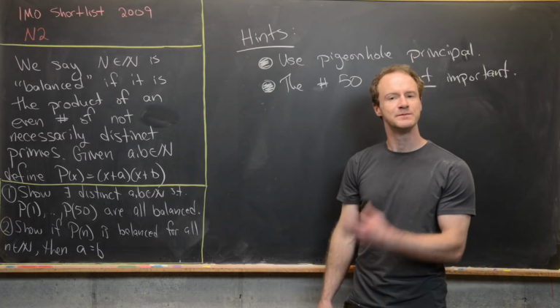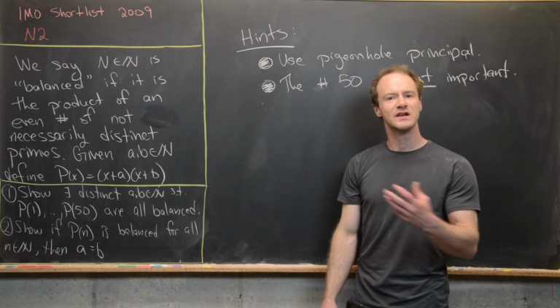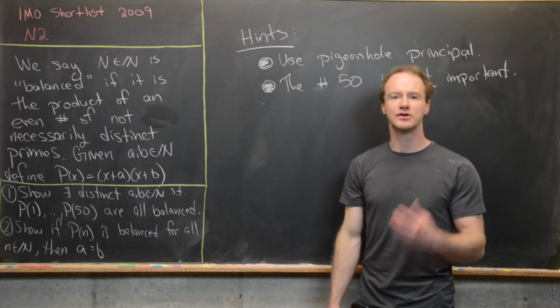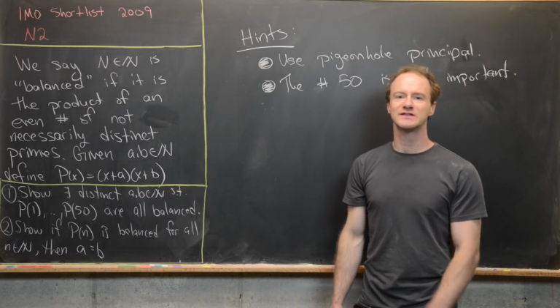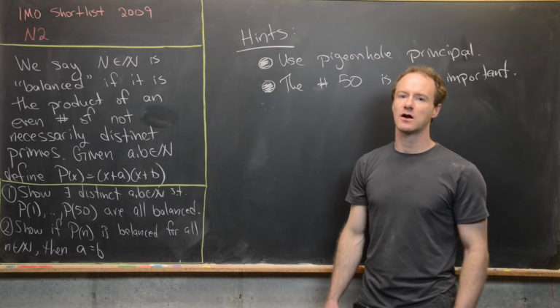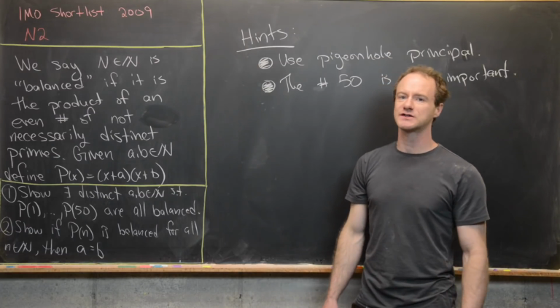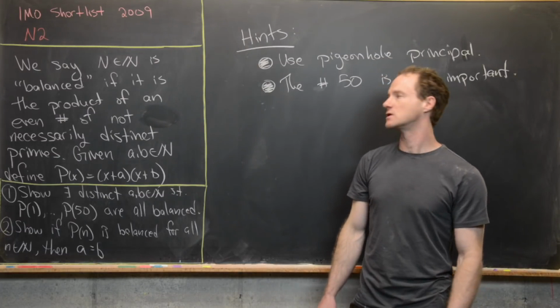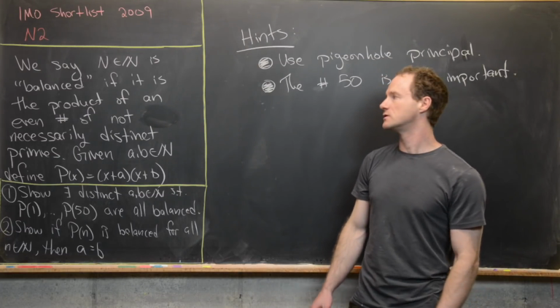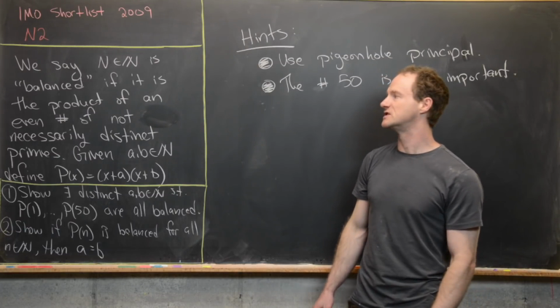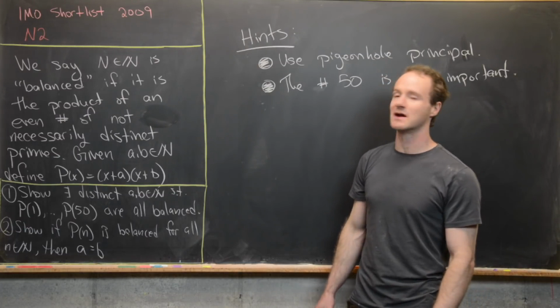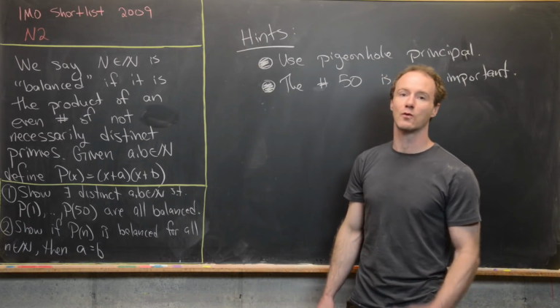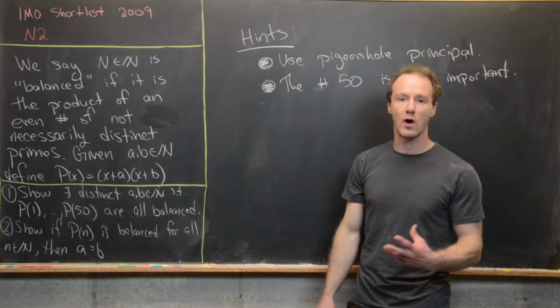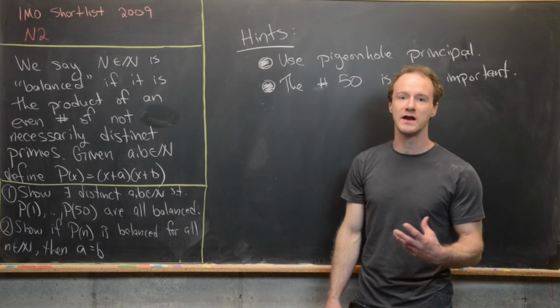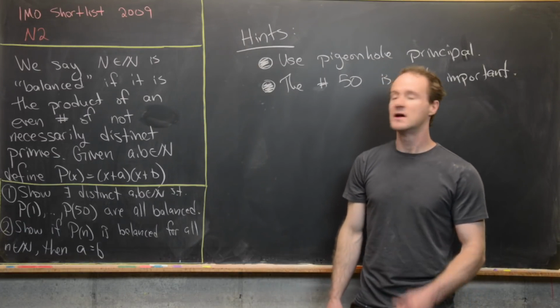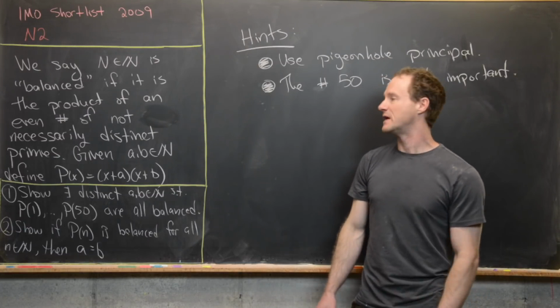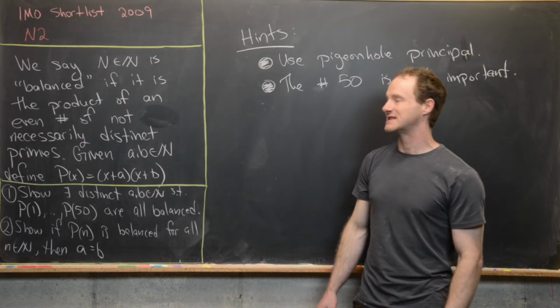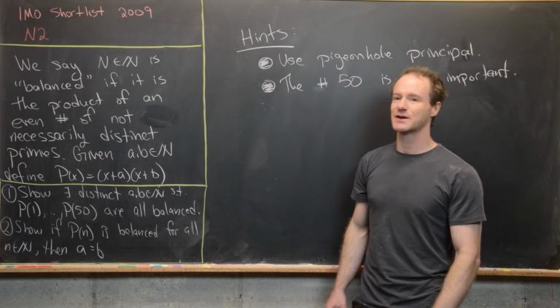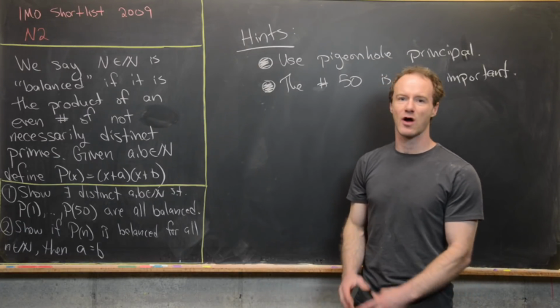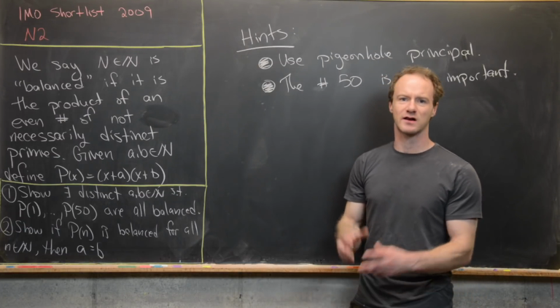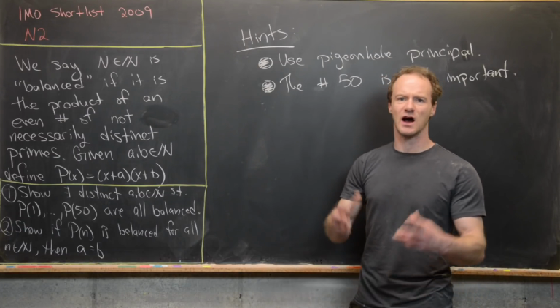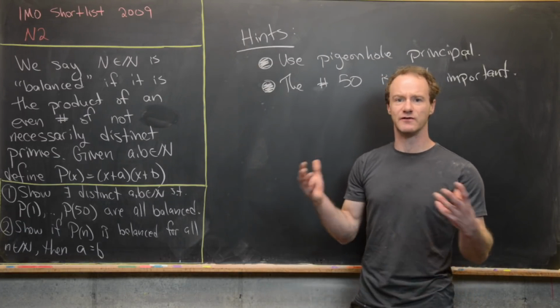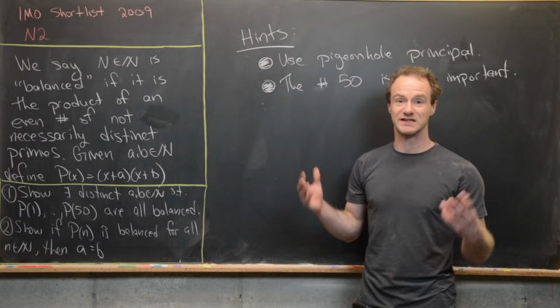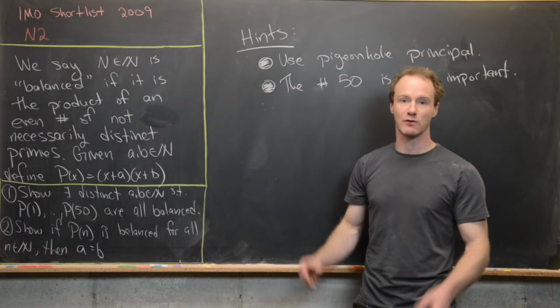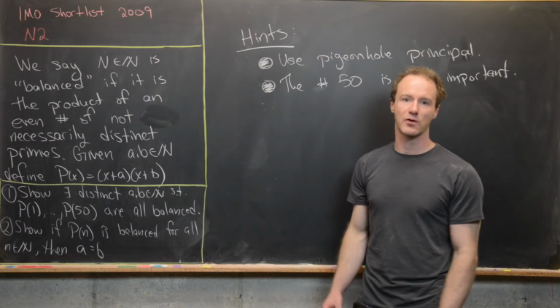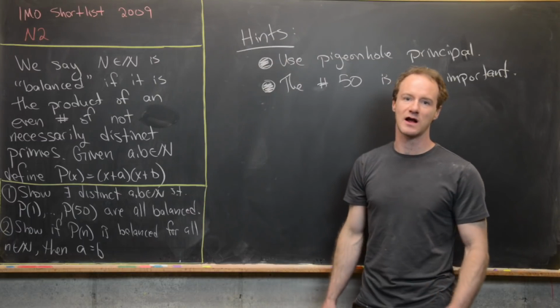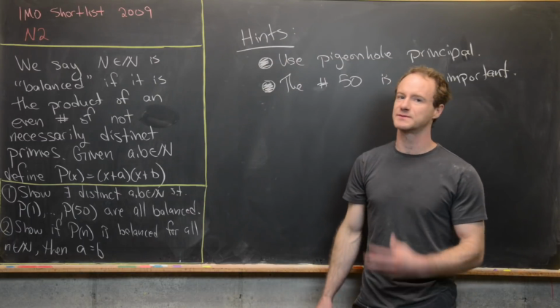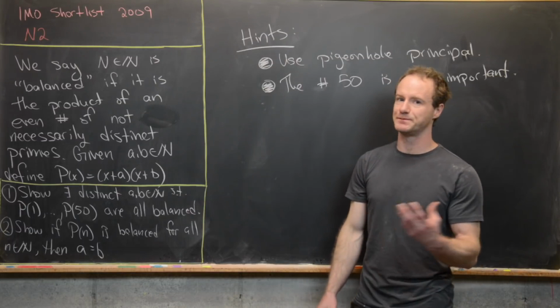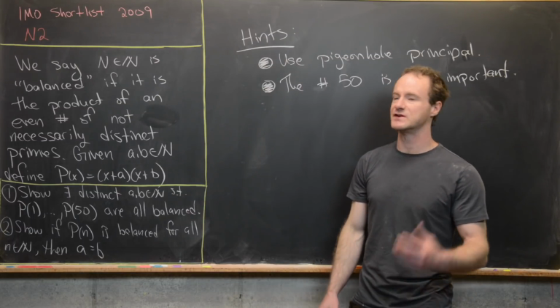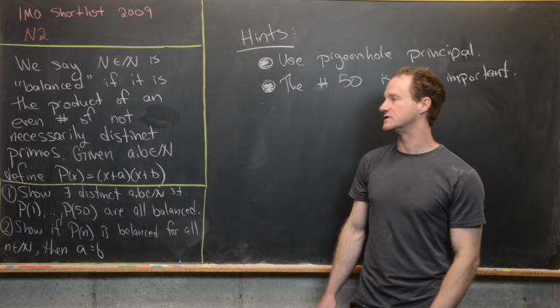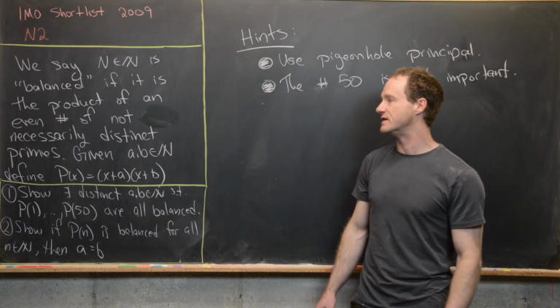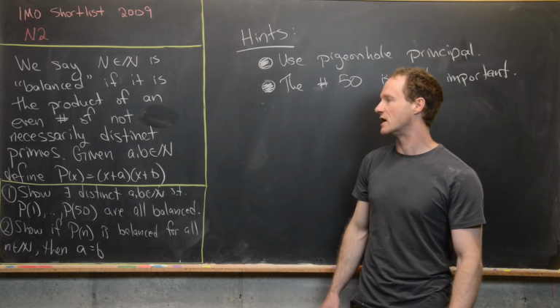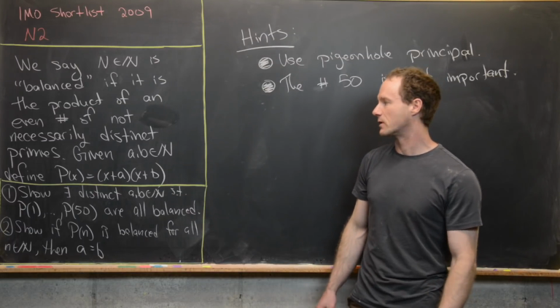Notice that this also includes the number one, because that's a product of zero primes, and zero is an even number.